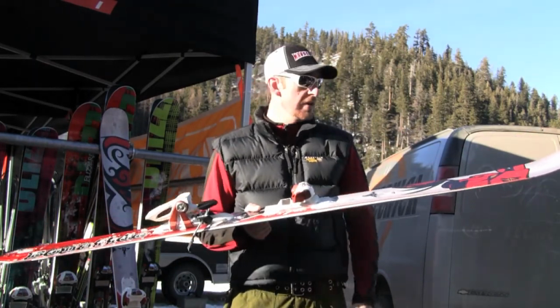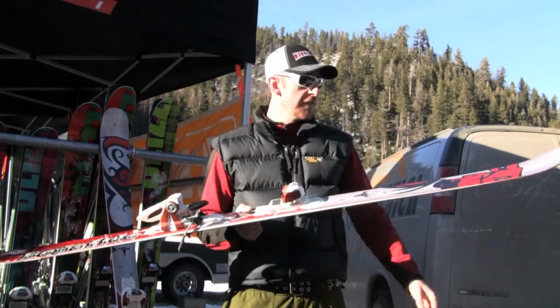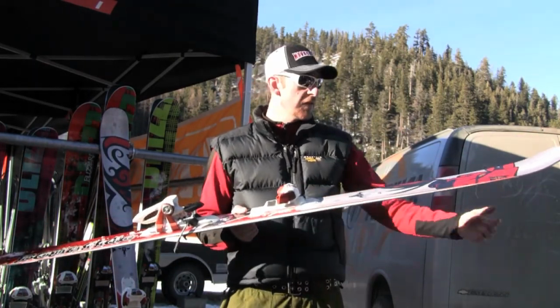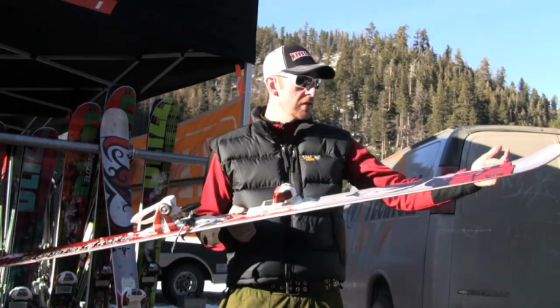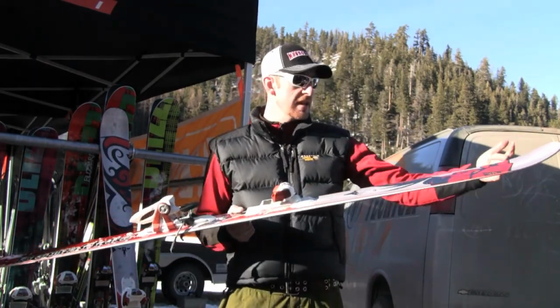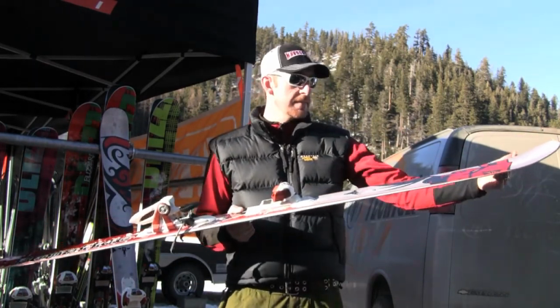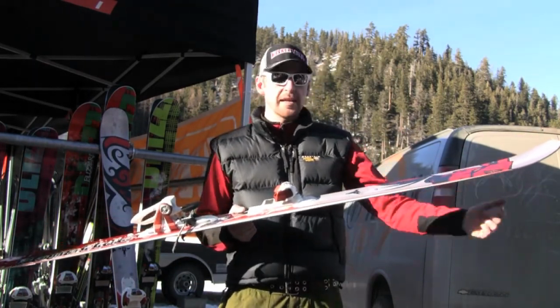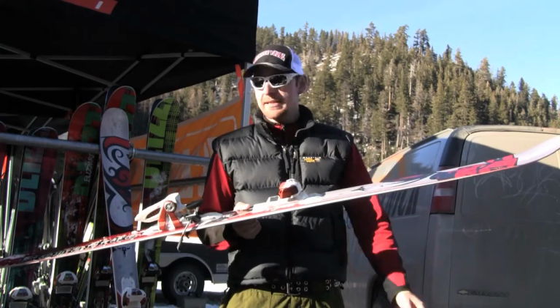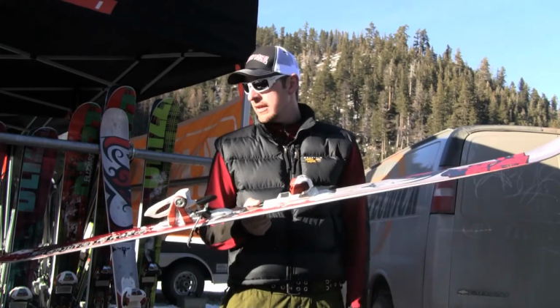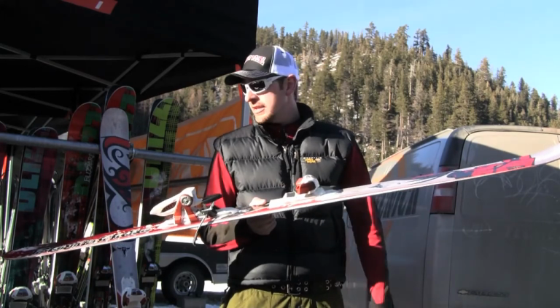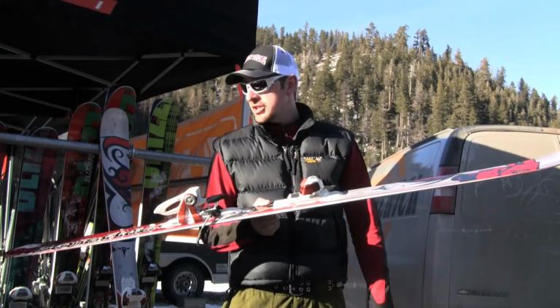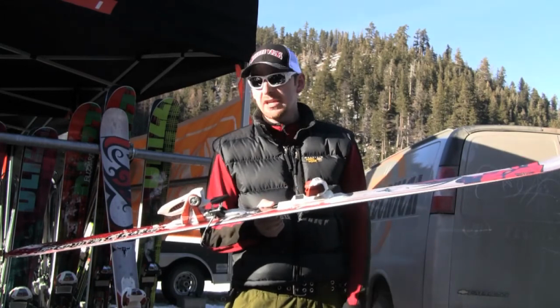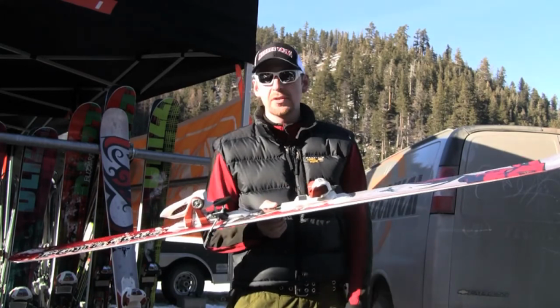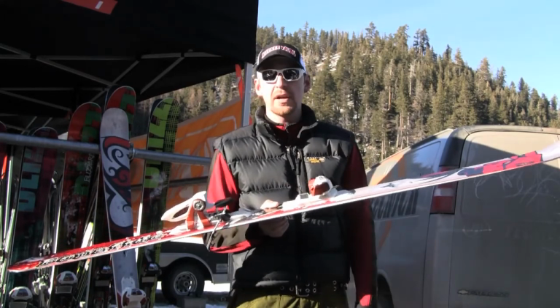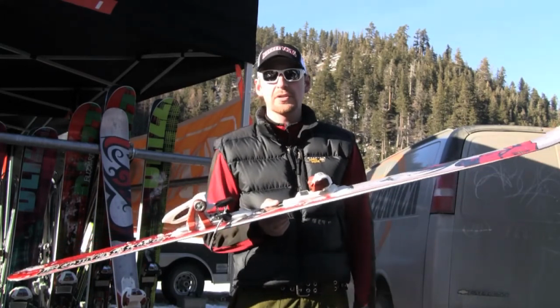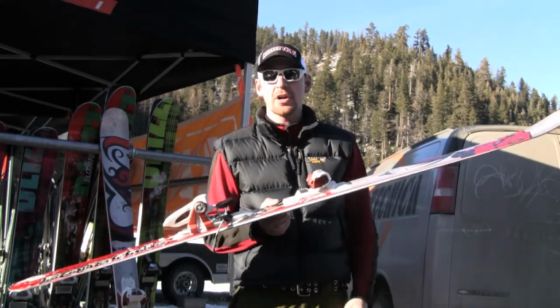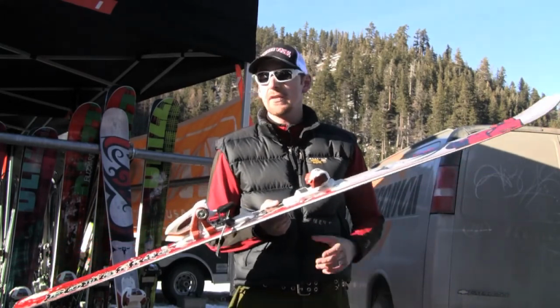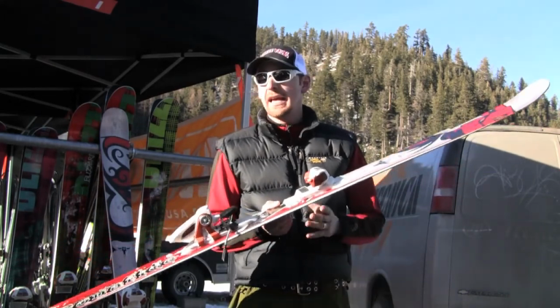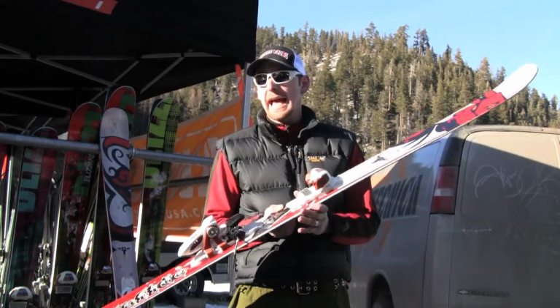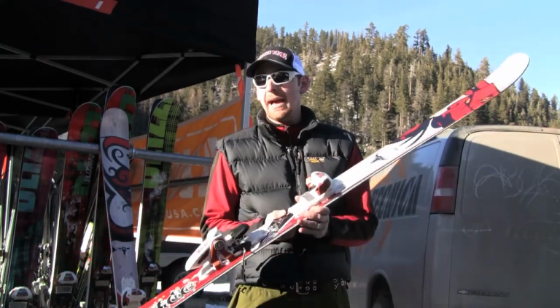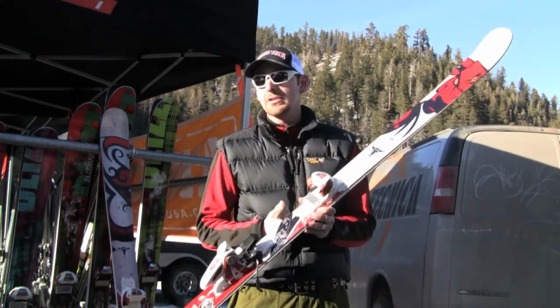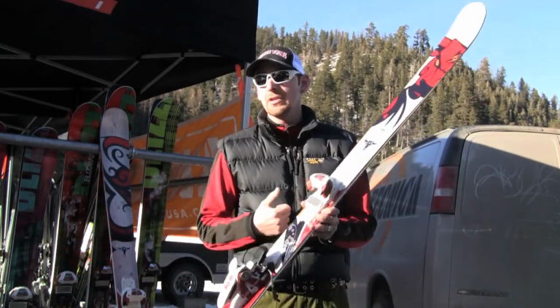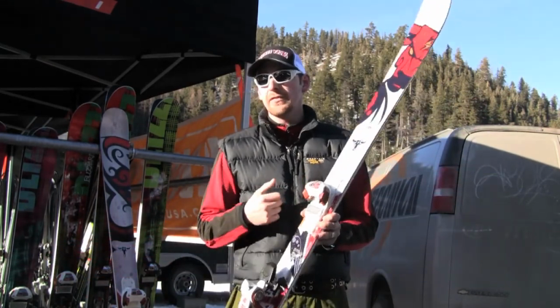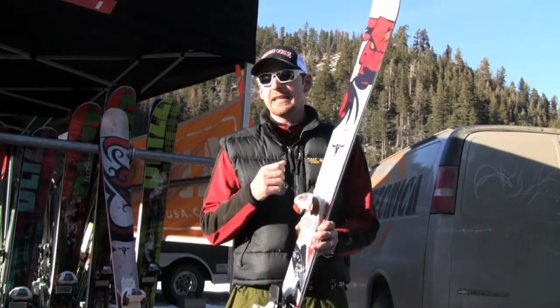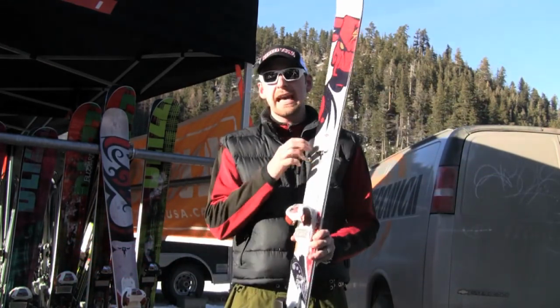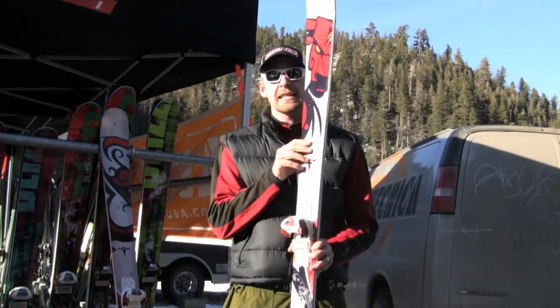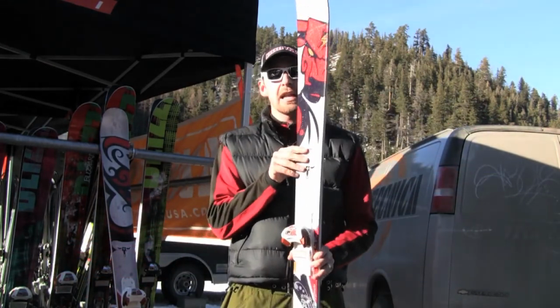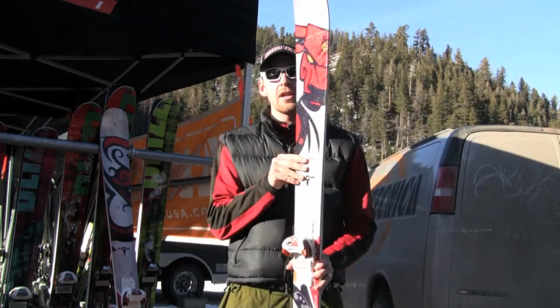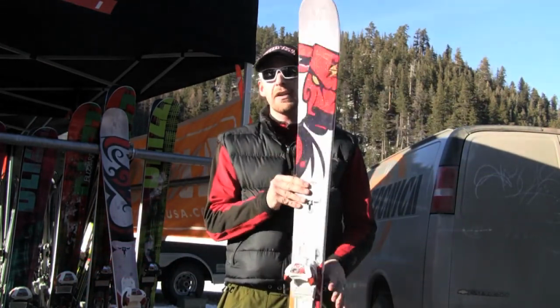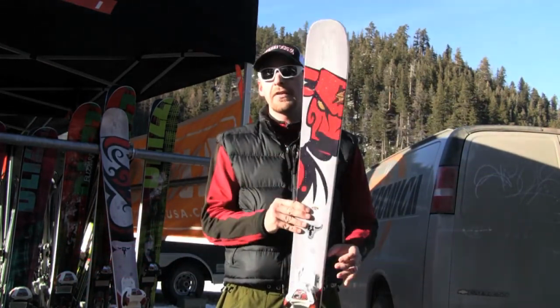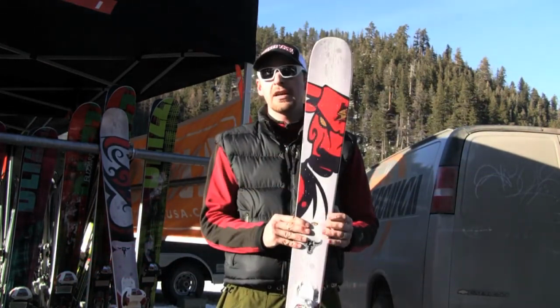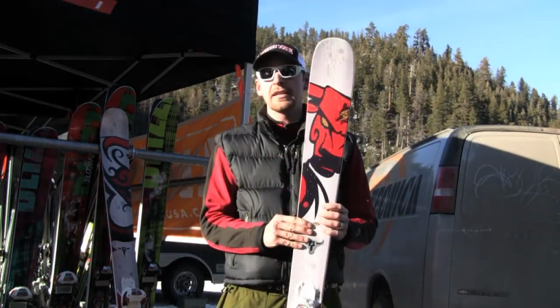You get full tip and tail initiation throughout your carve. Absolutely fantastic — had a lot of fun on it.